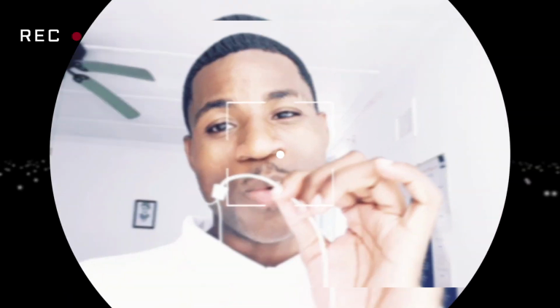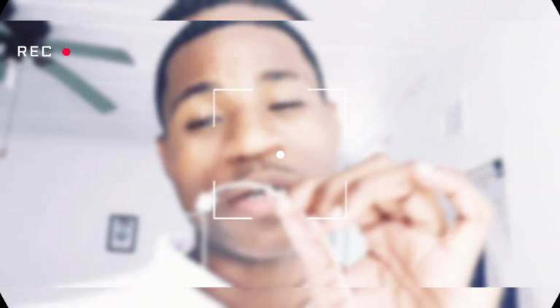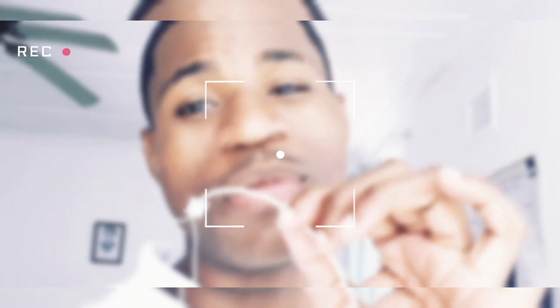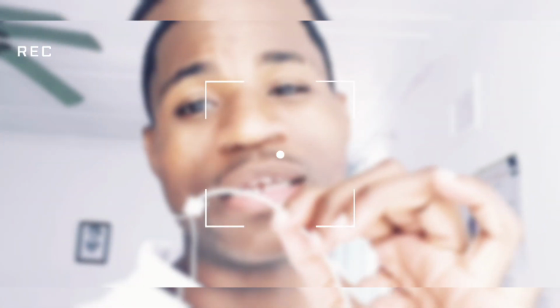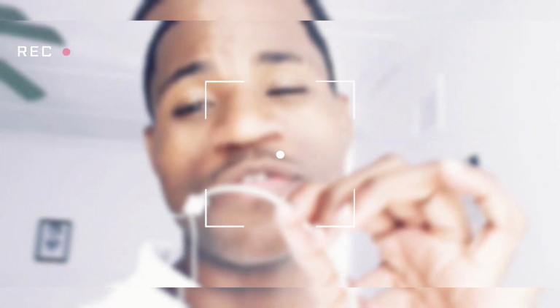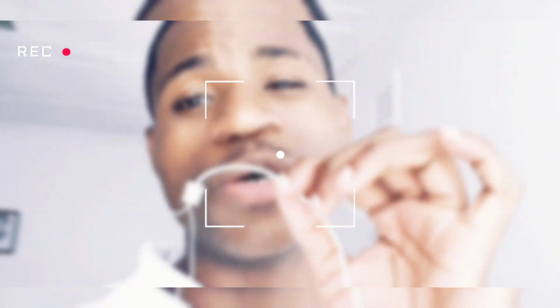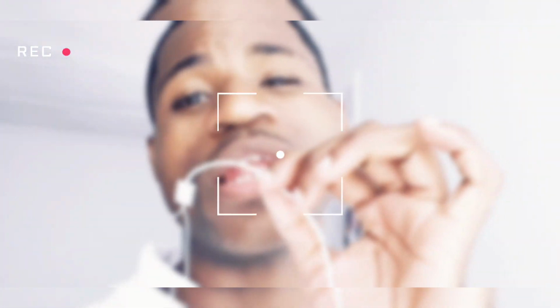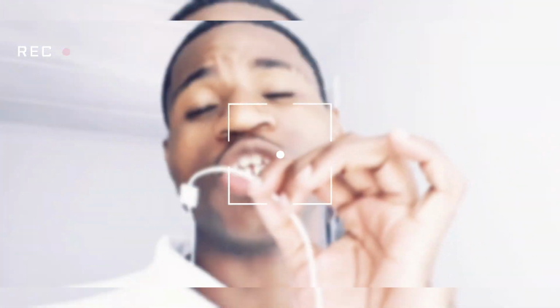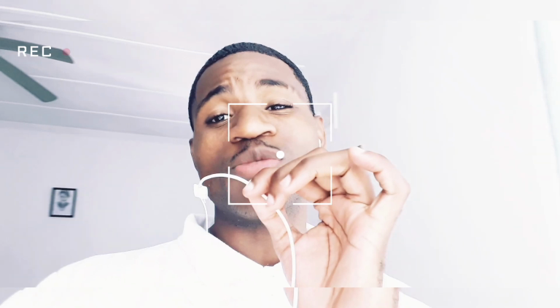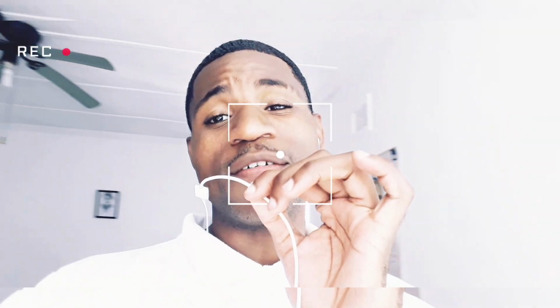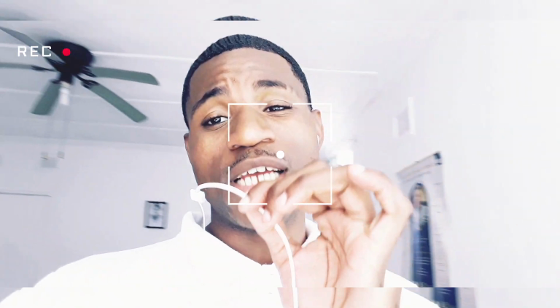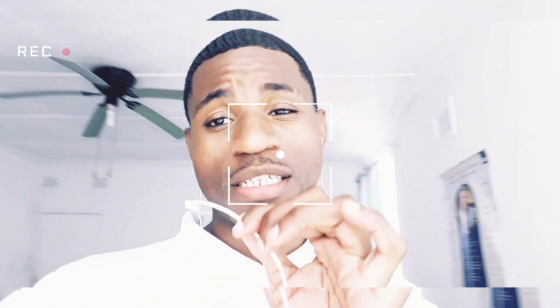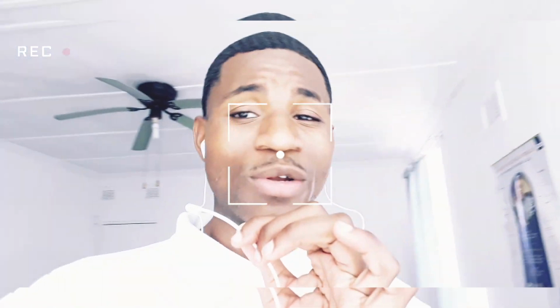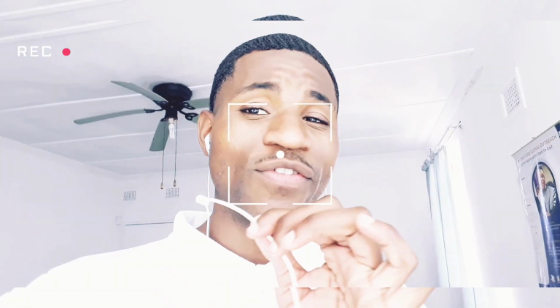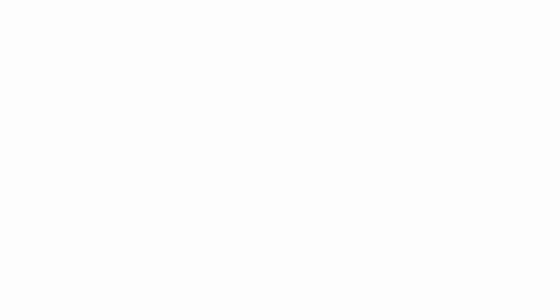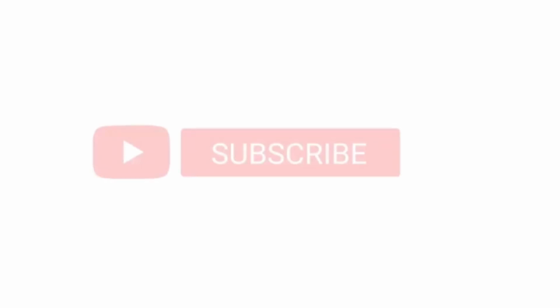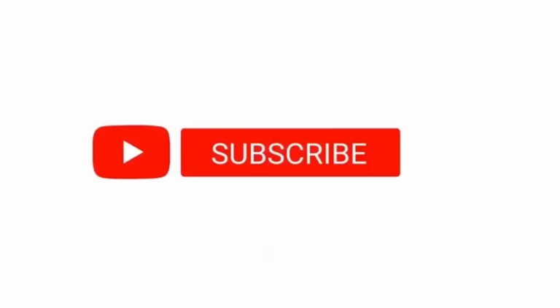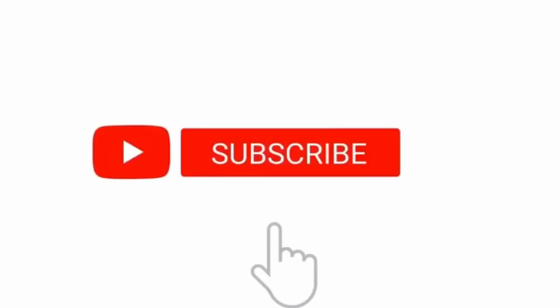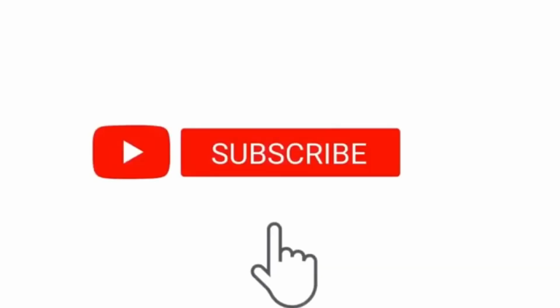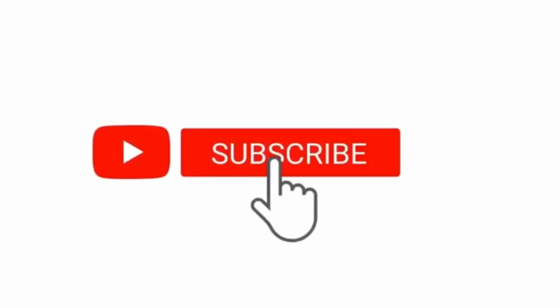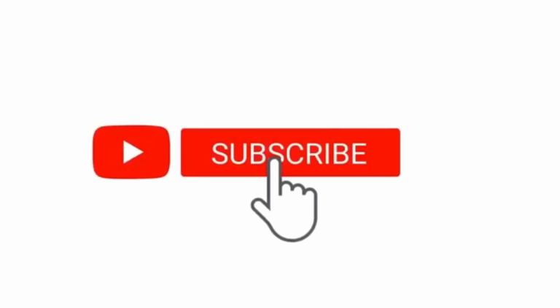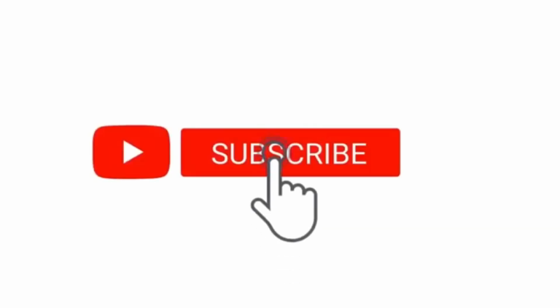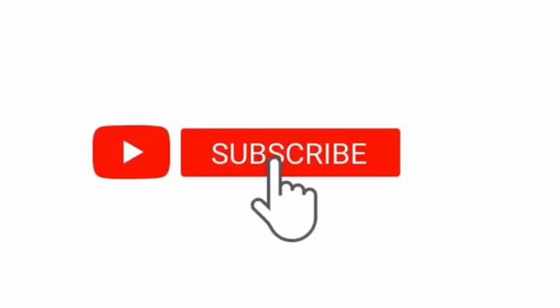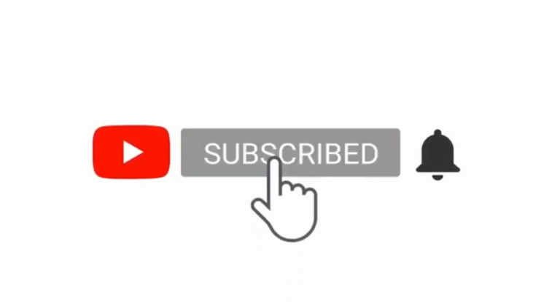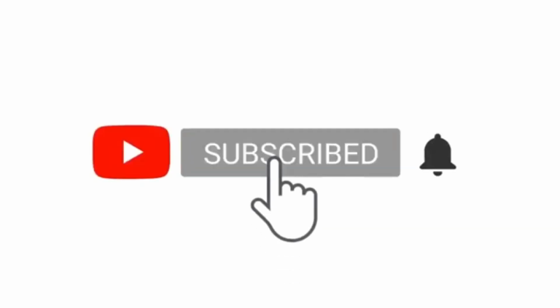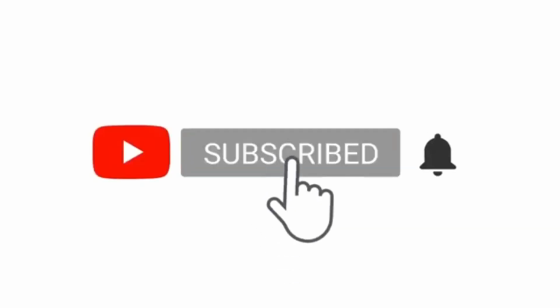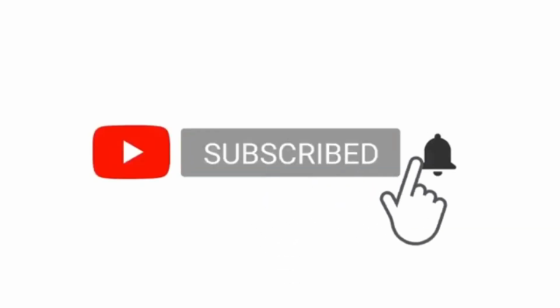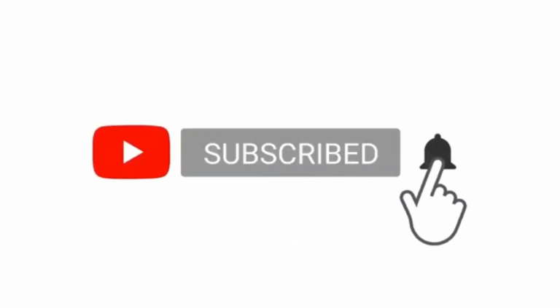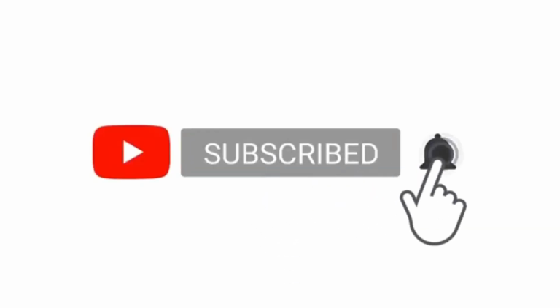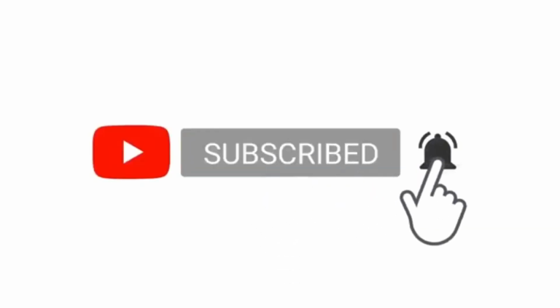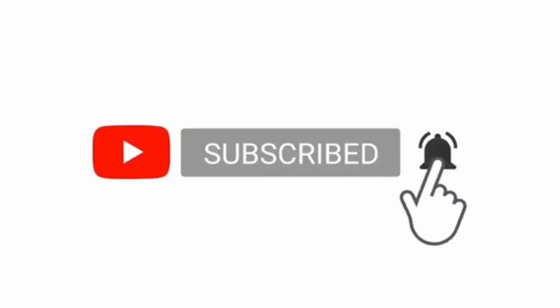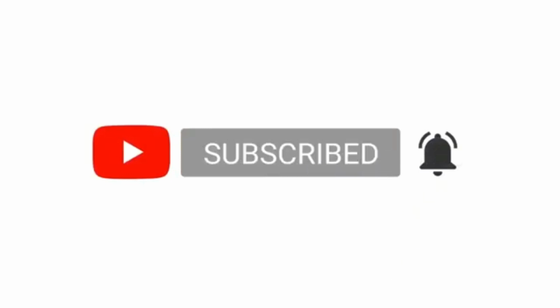Welcome back. Now for those that are new to my channel, I would love for you guys to subscribe and hit that bell notification button for more videos like this.